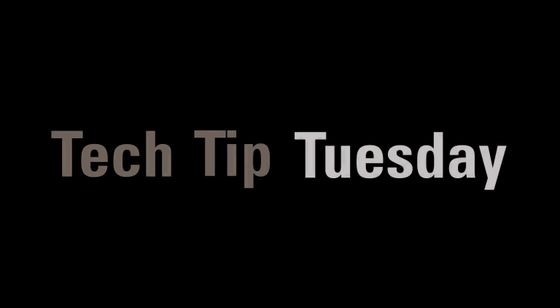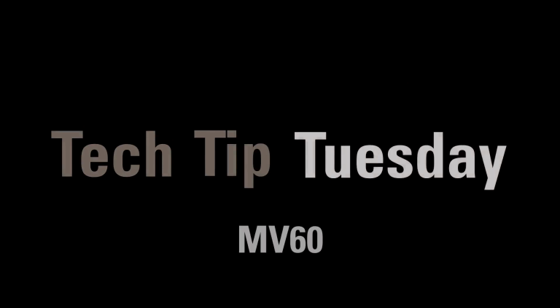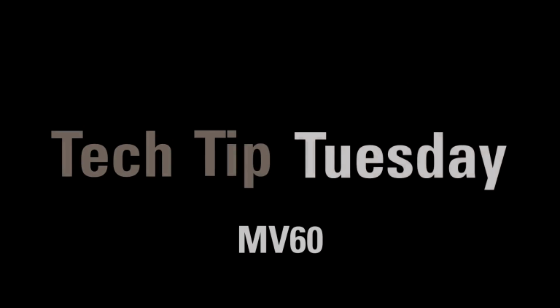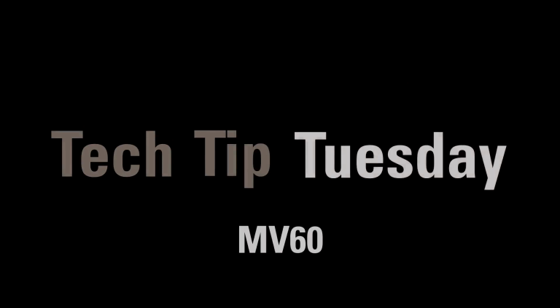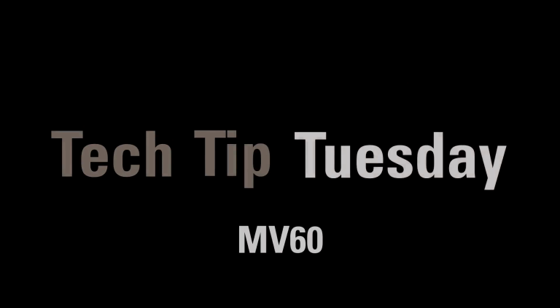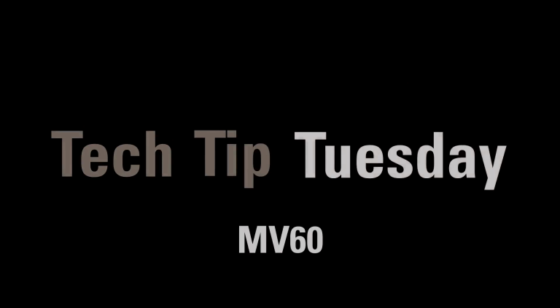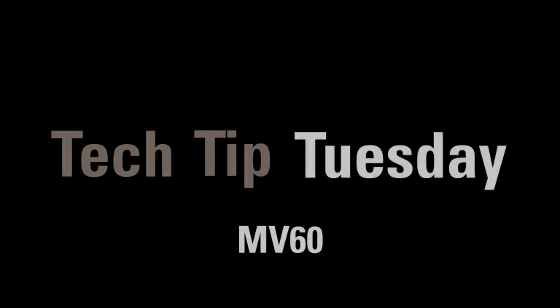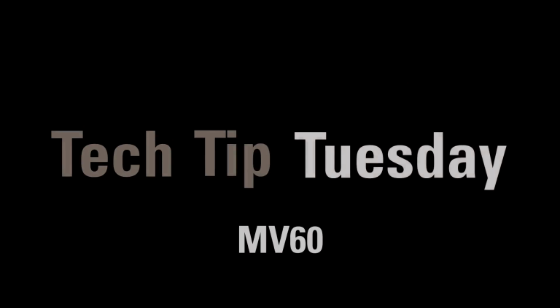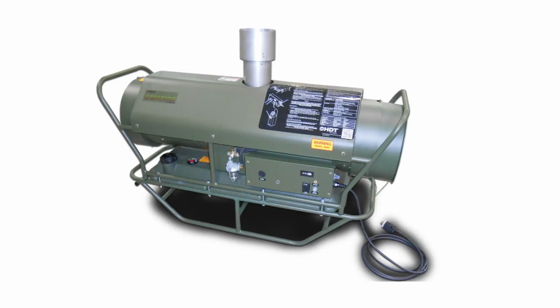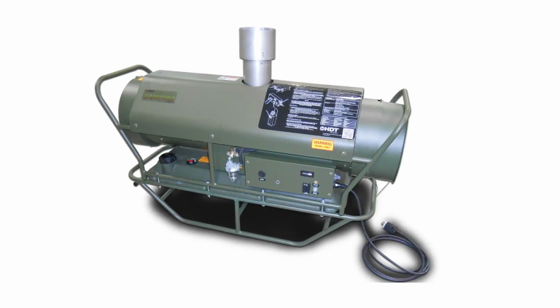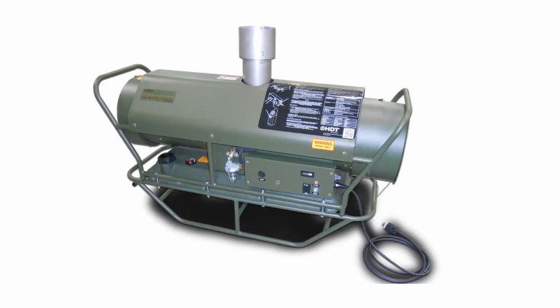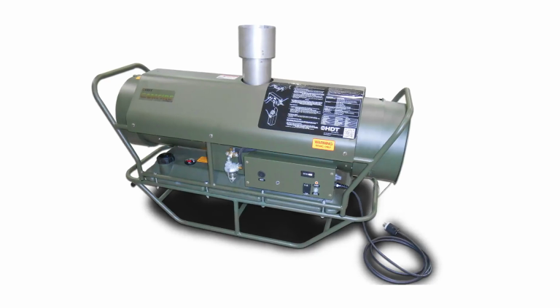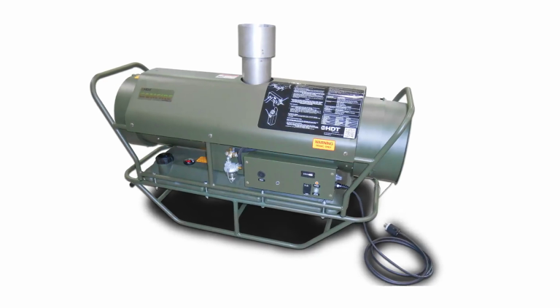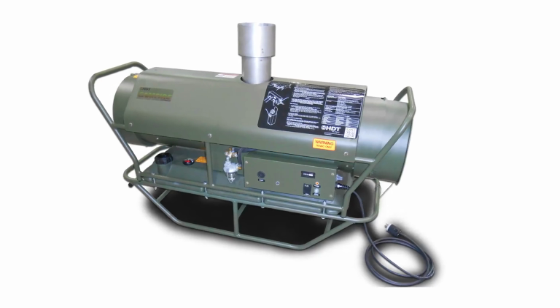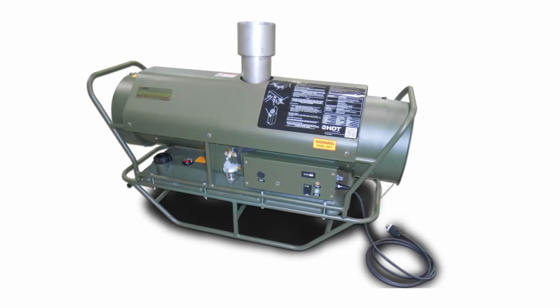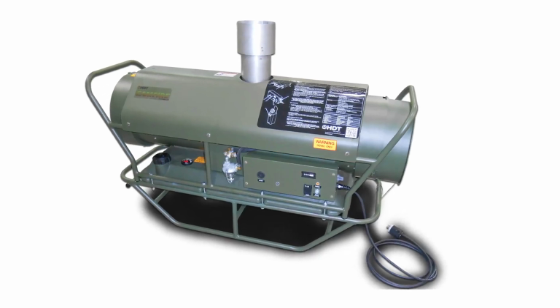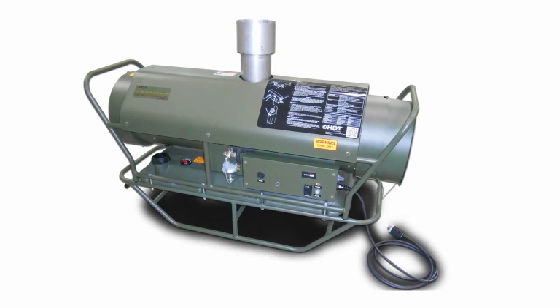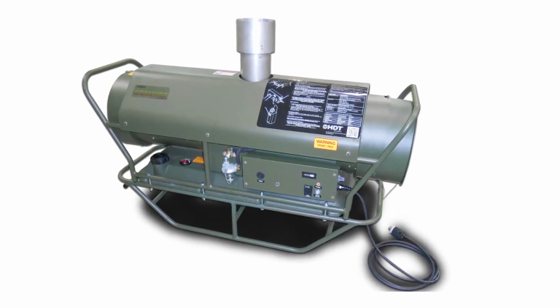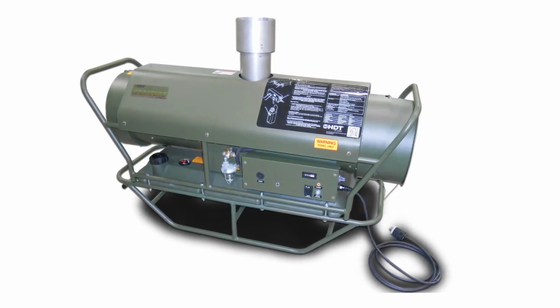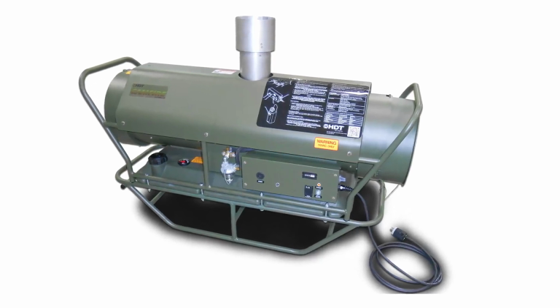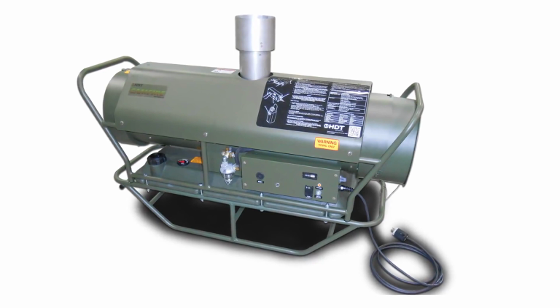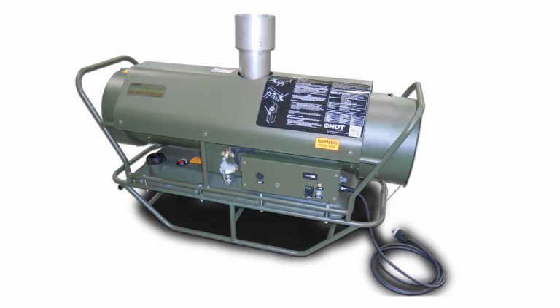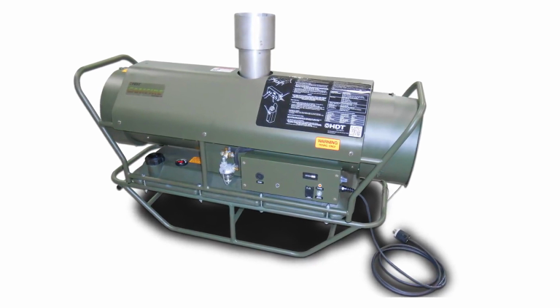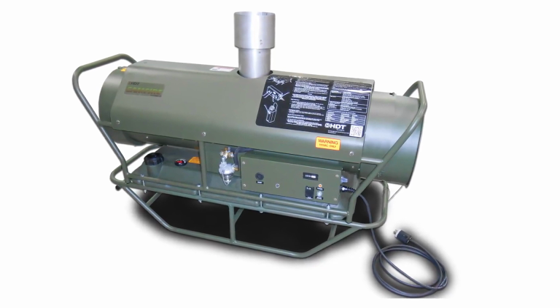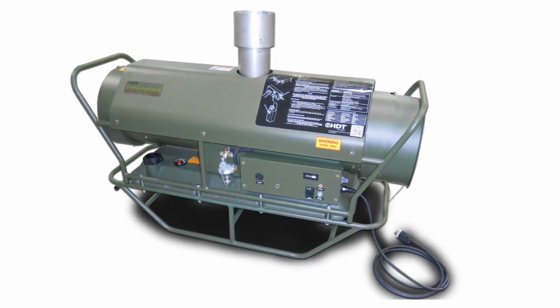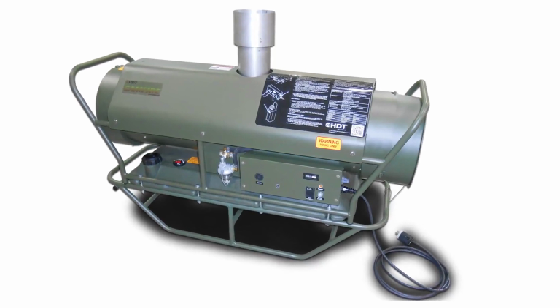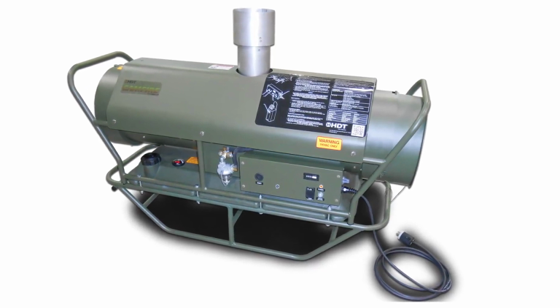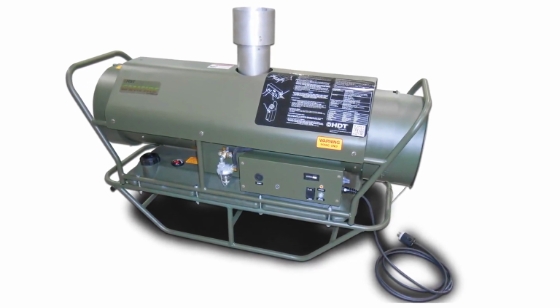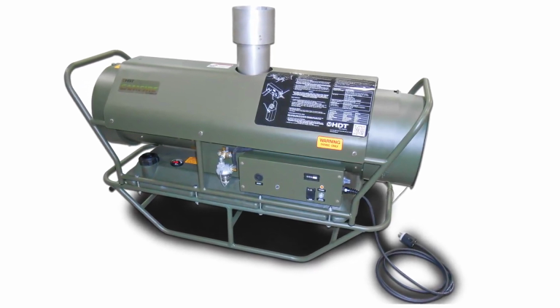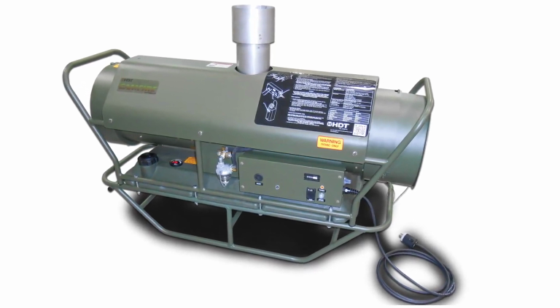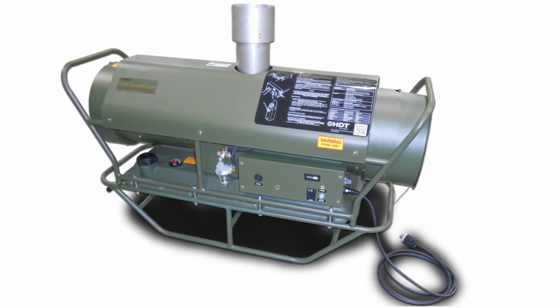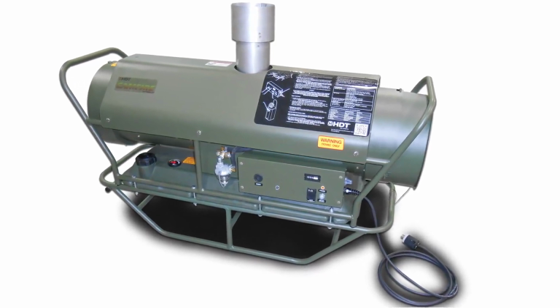Welcome to Tech Tip Tuesday. Today we're going to talk about troubleshooting the MV60, specifically the room thermostat and overheat circuit.